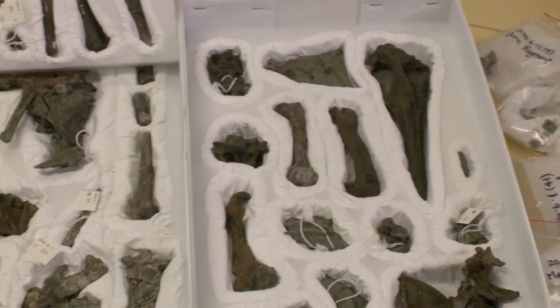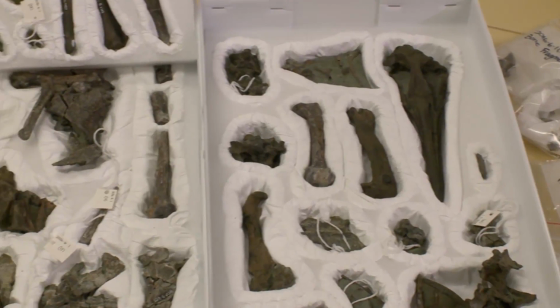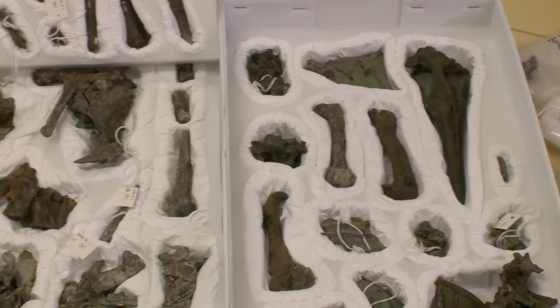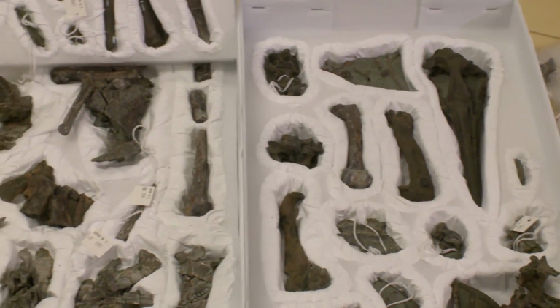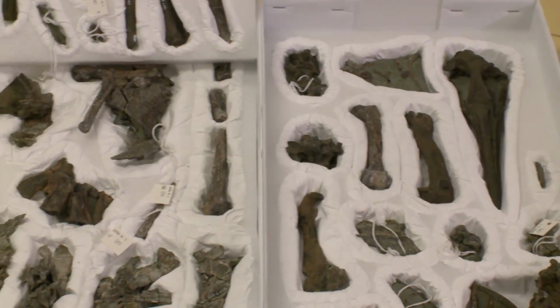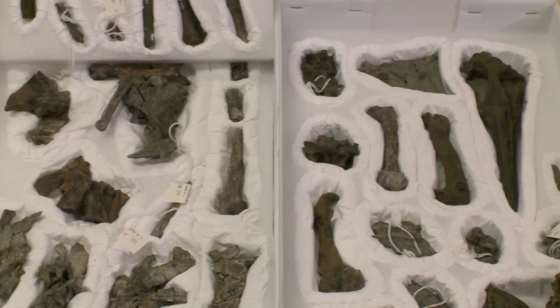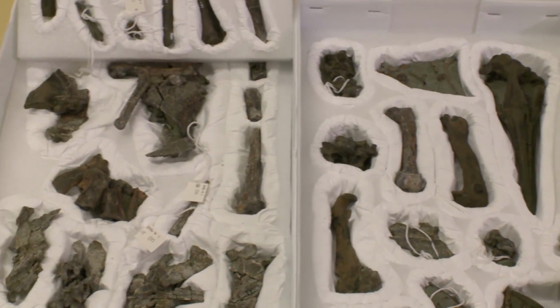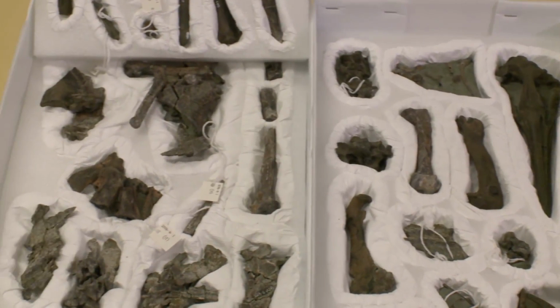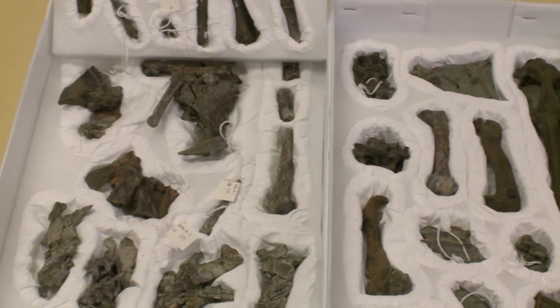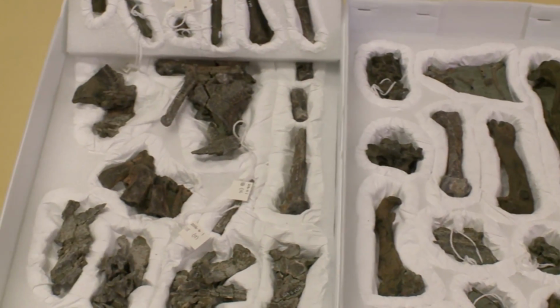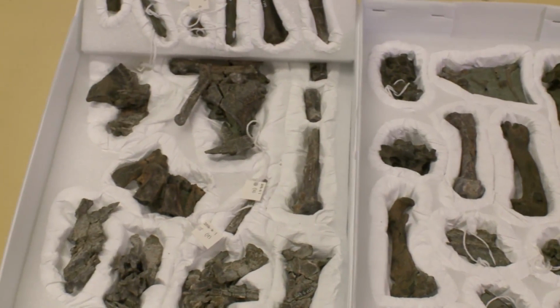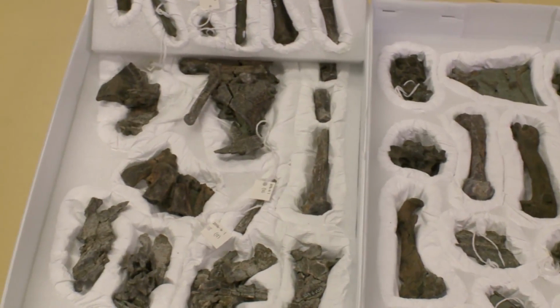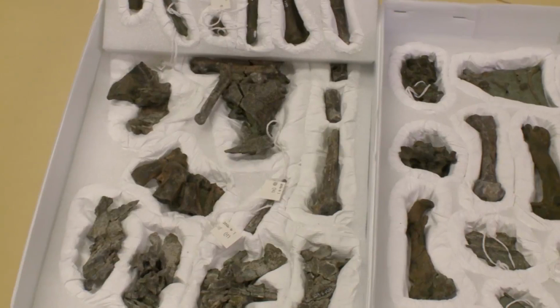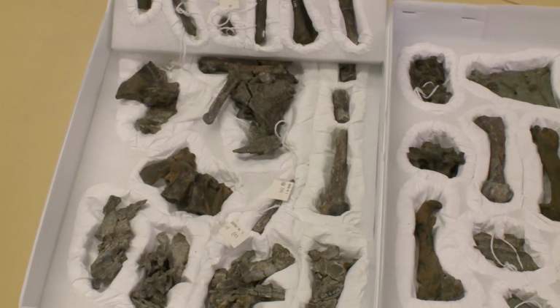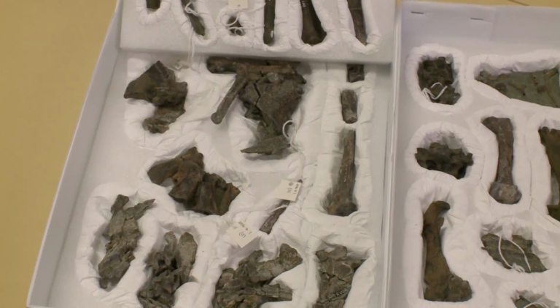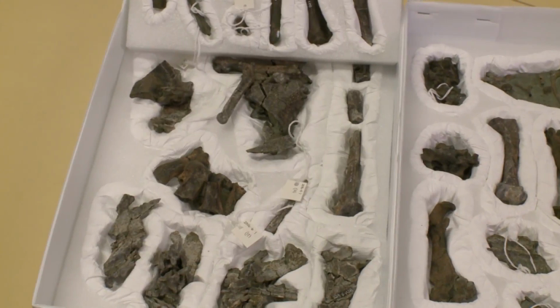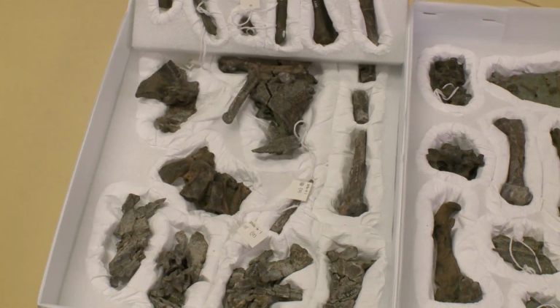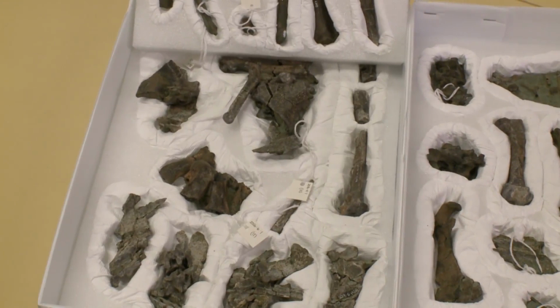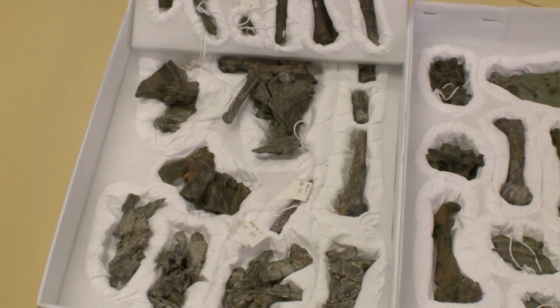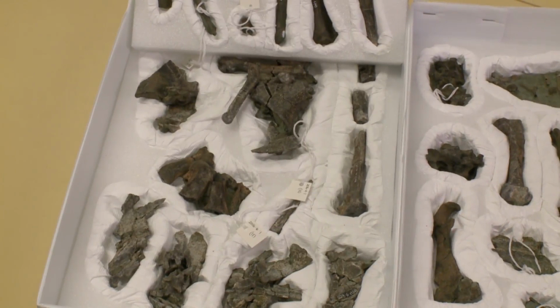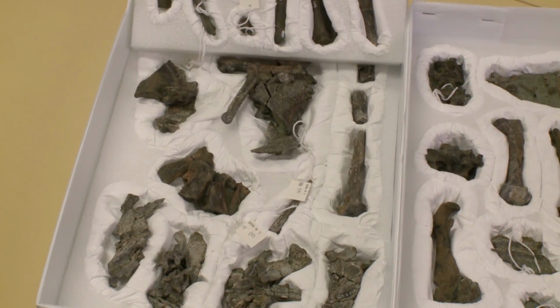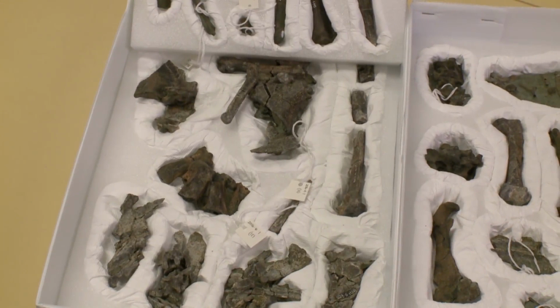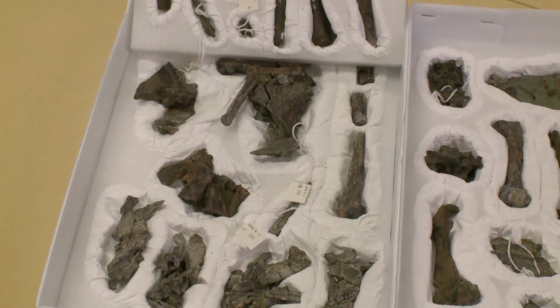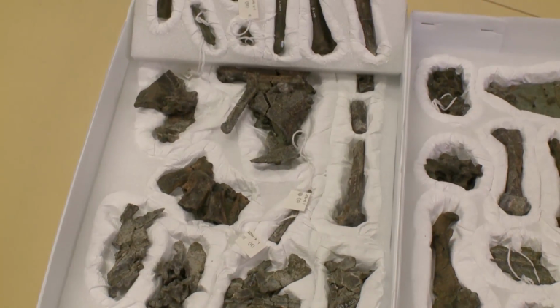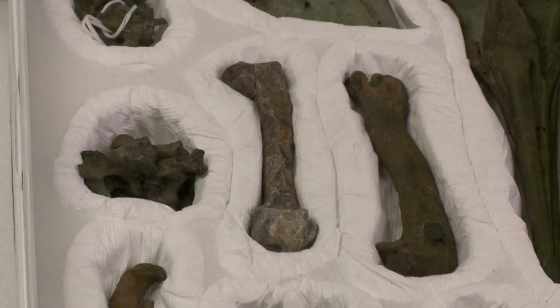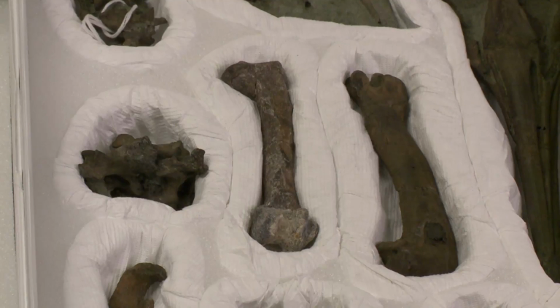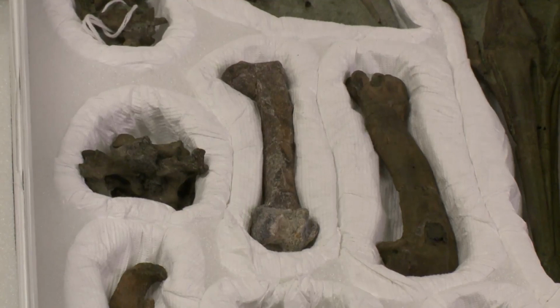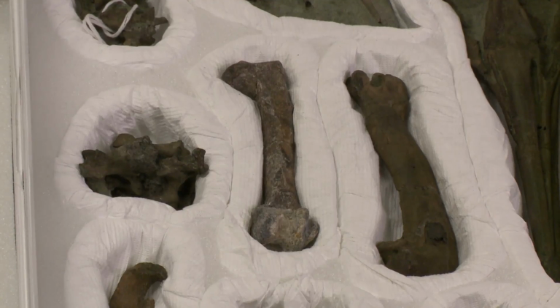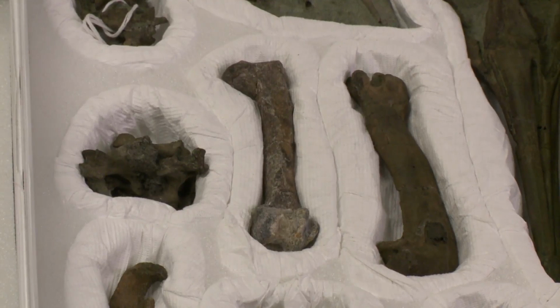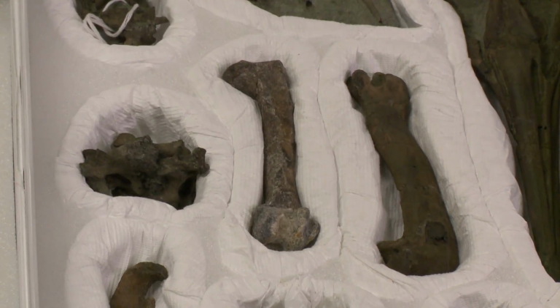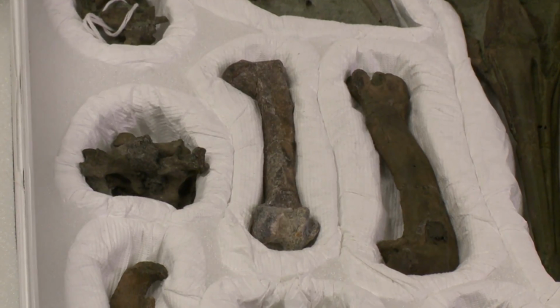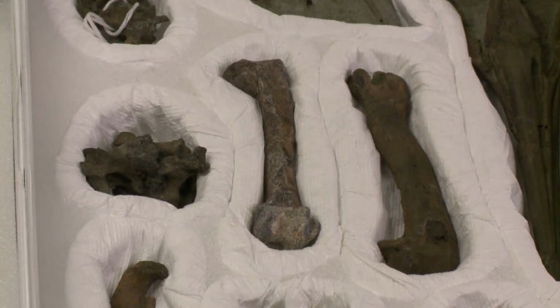It is an almost complete specimen, missing only its feet and a few other skeletal remains.